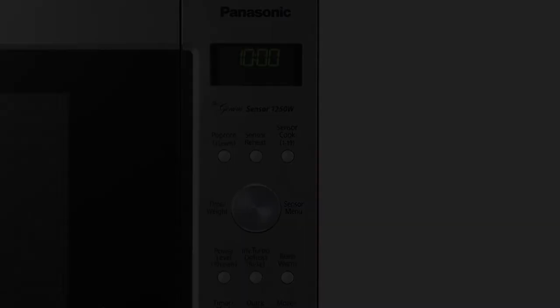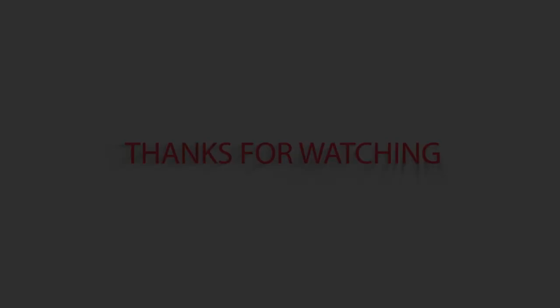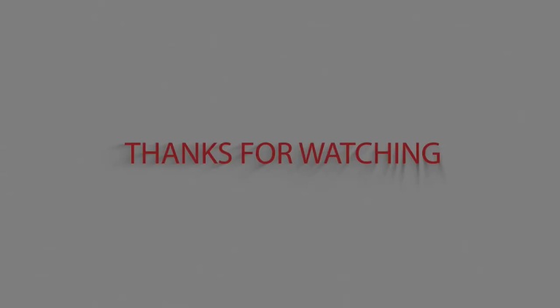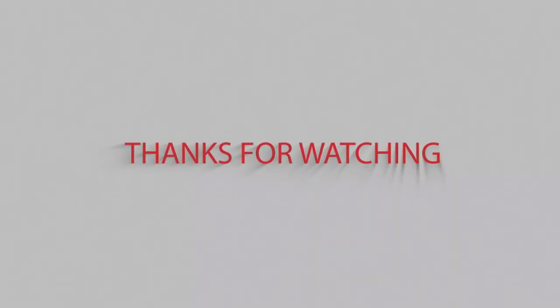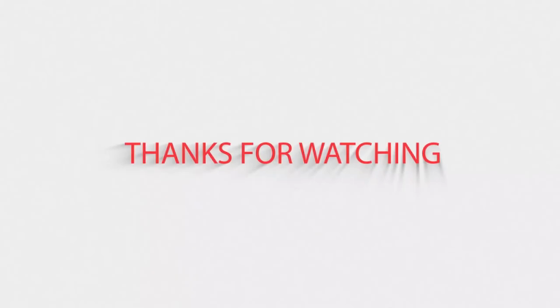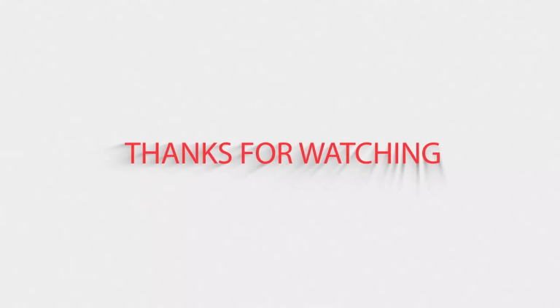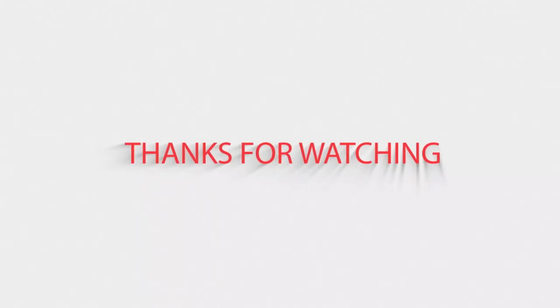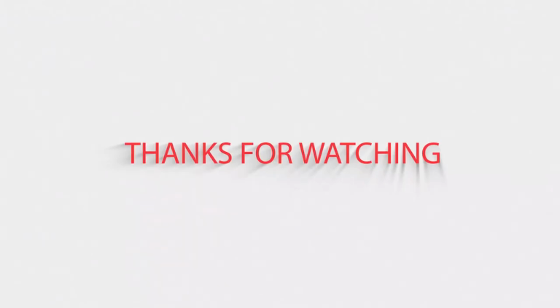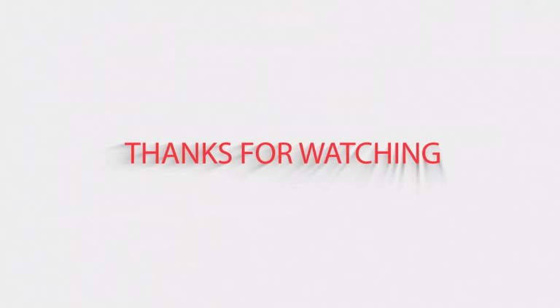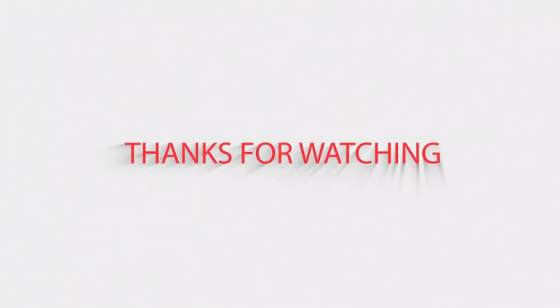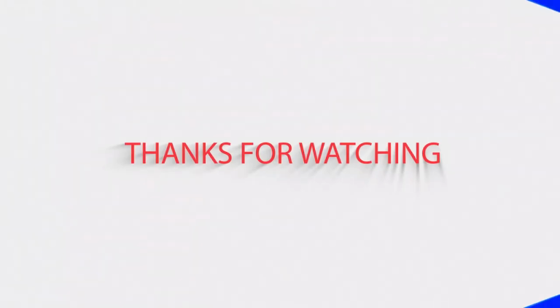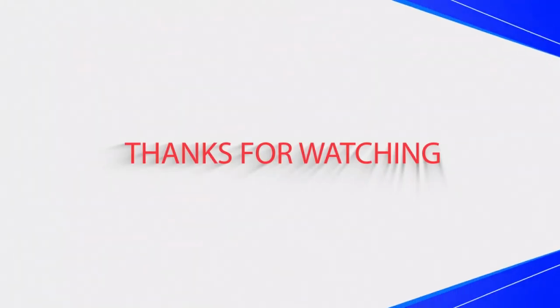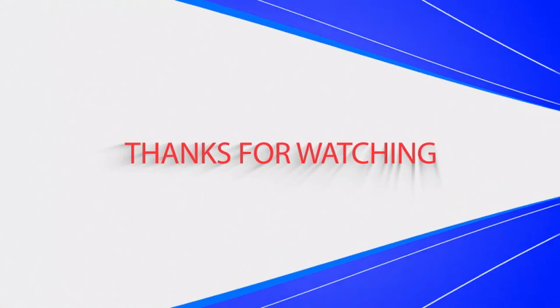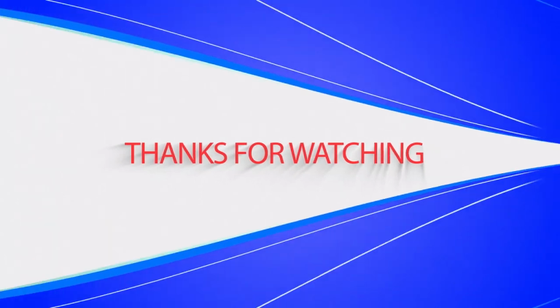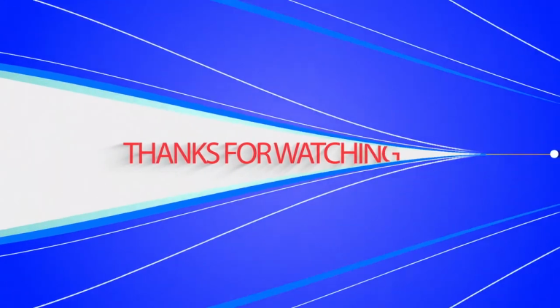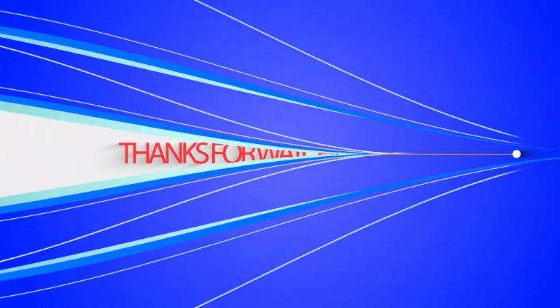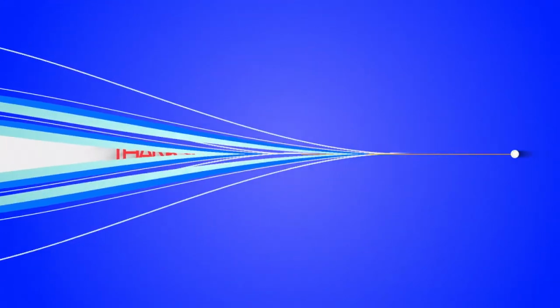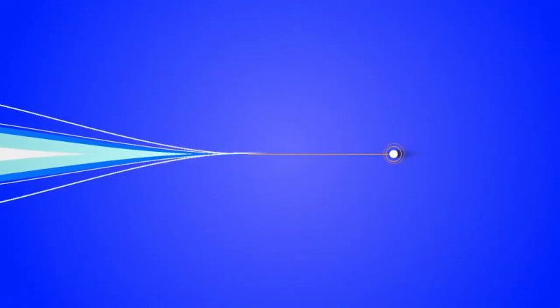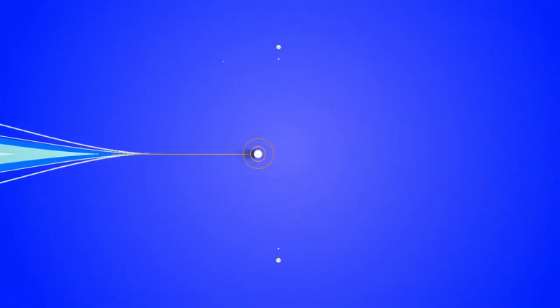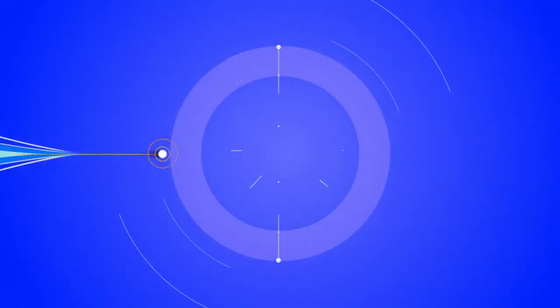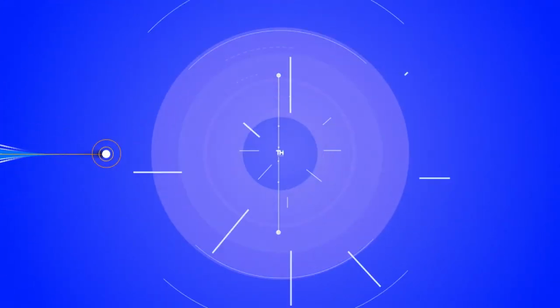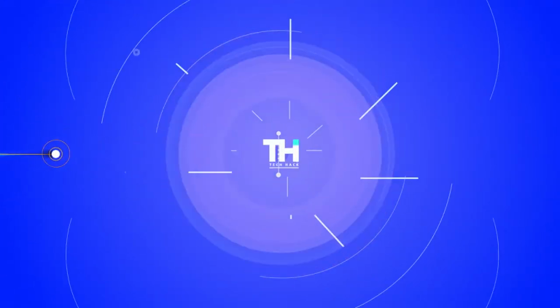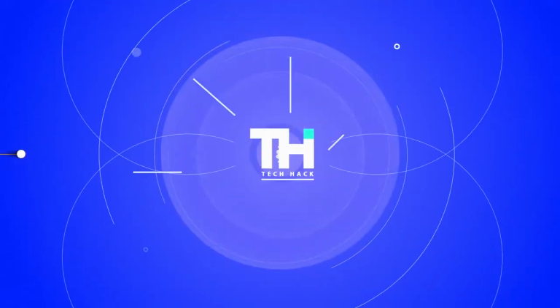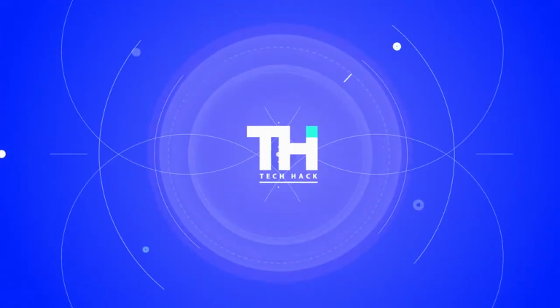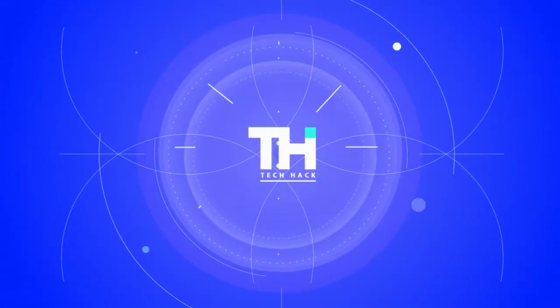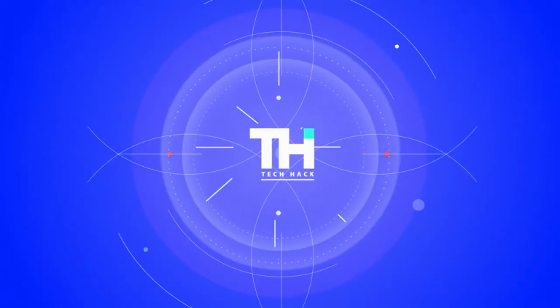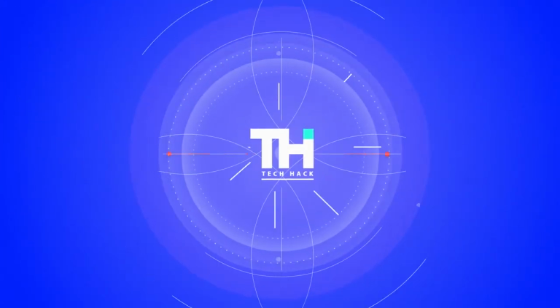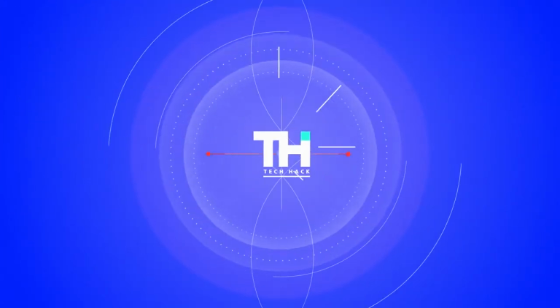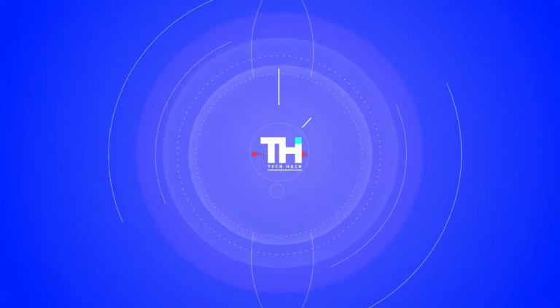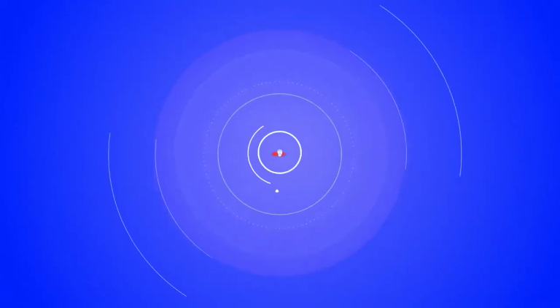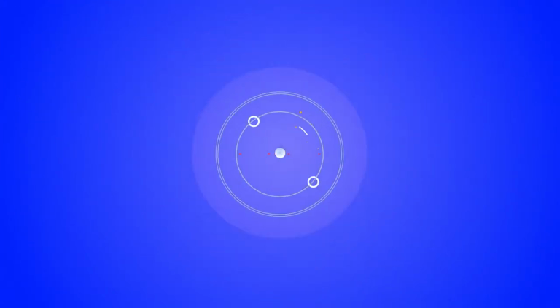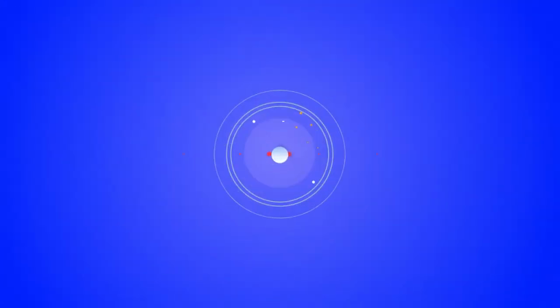Thank you for watching. If you like this video and want to hear more from us, please hit the subscribe button below.